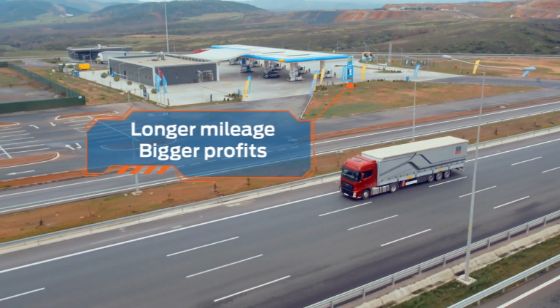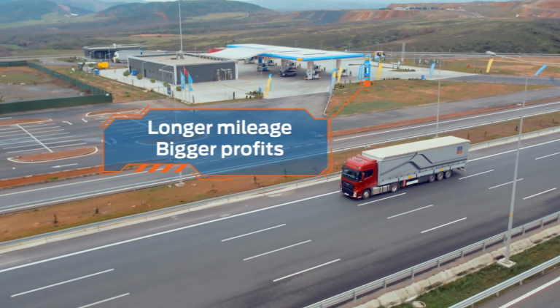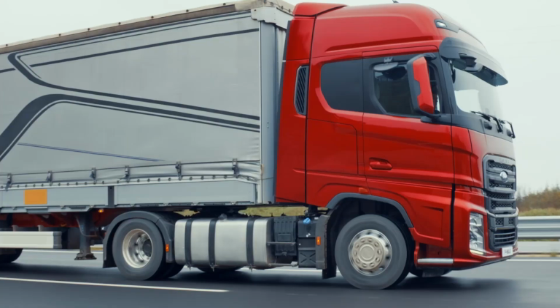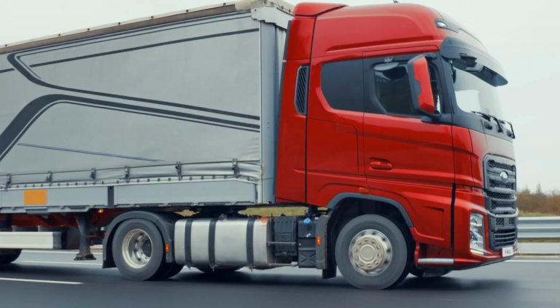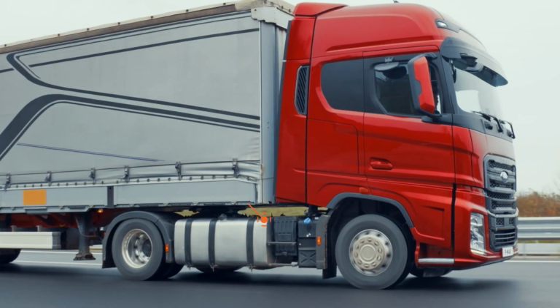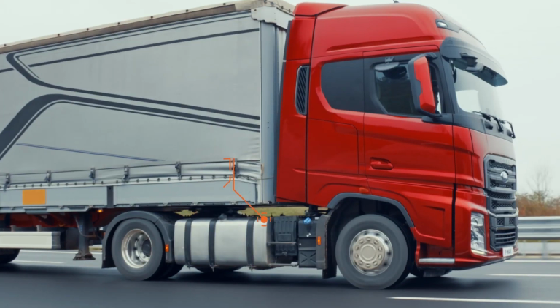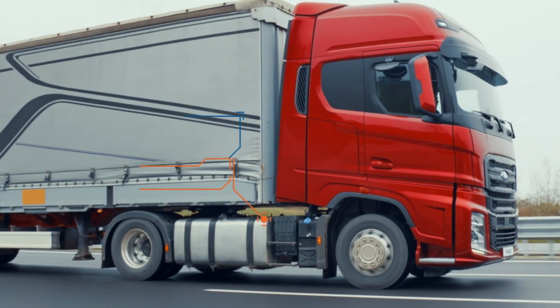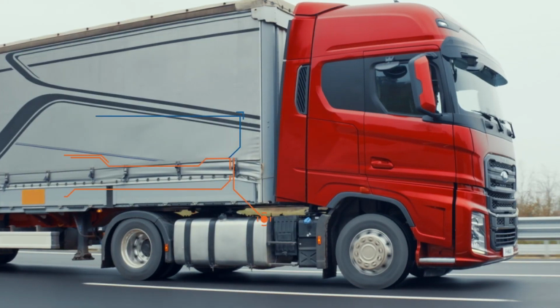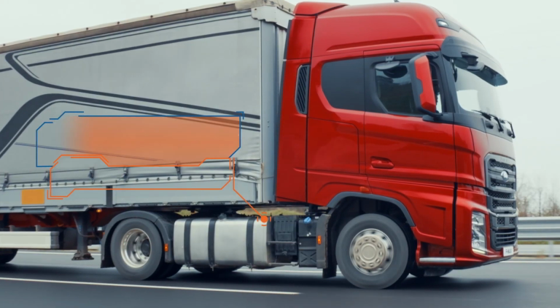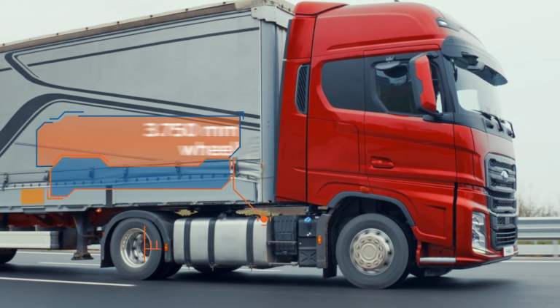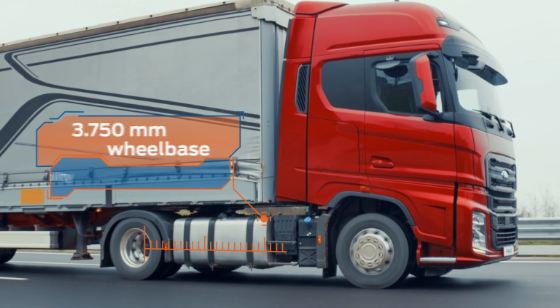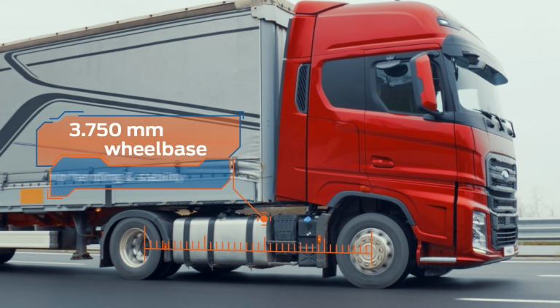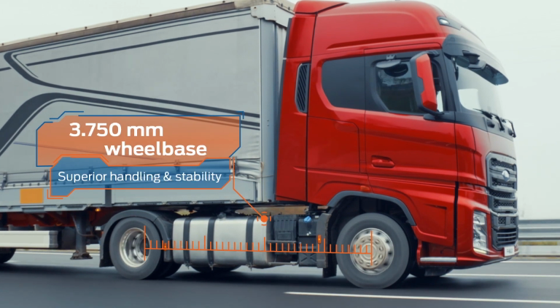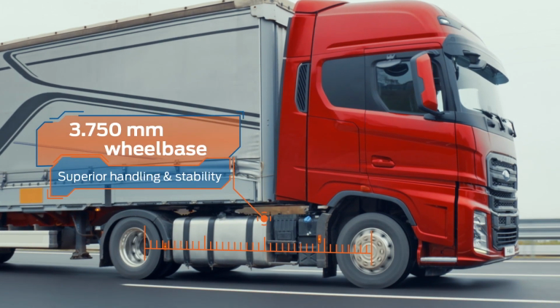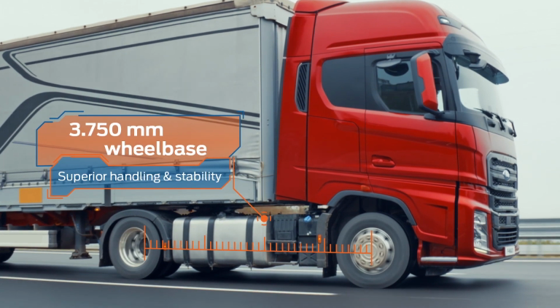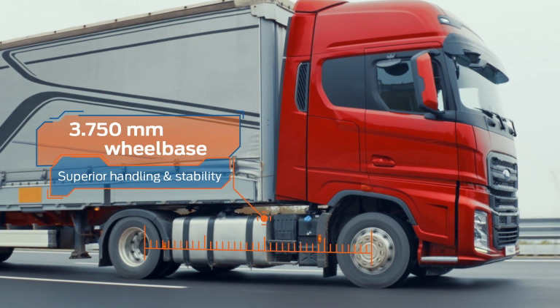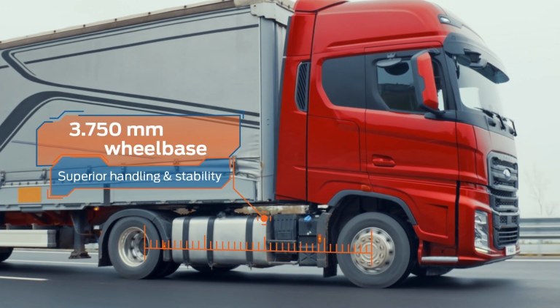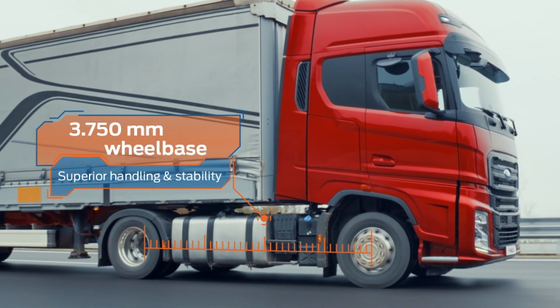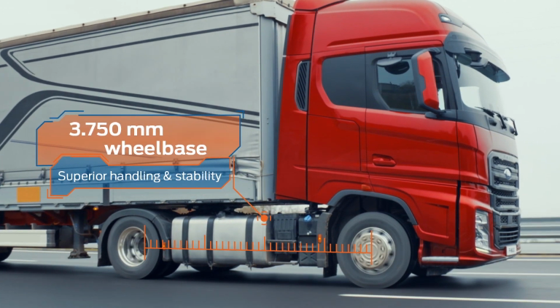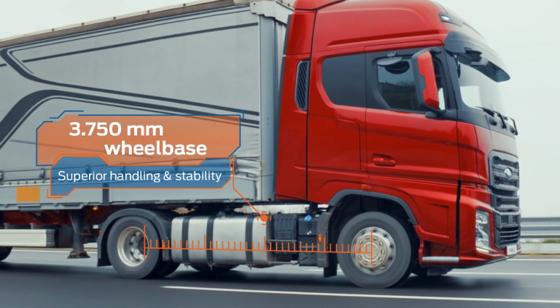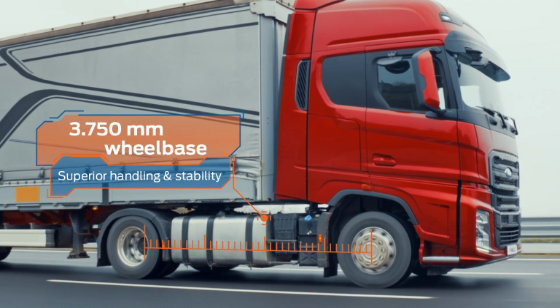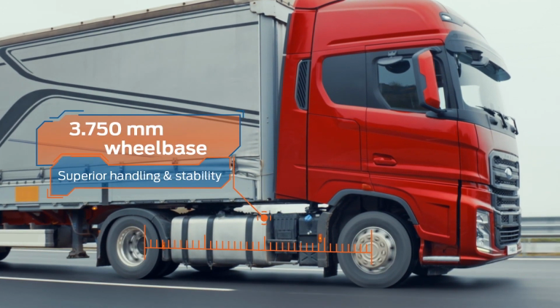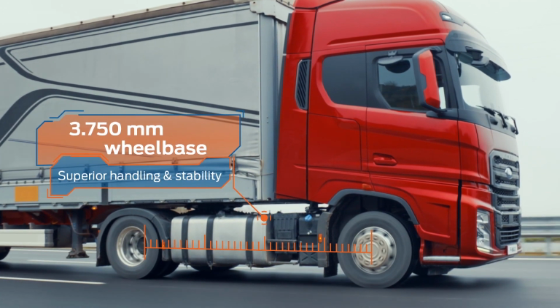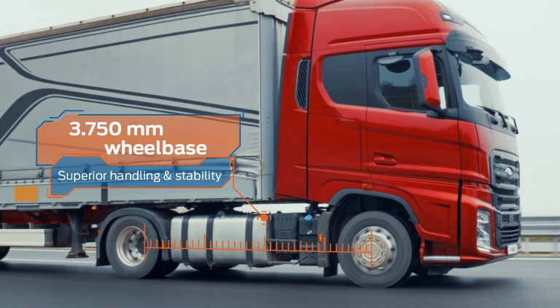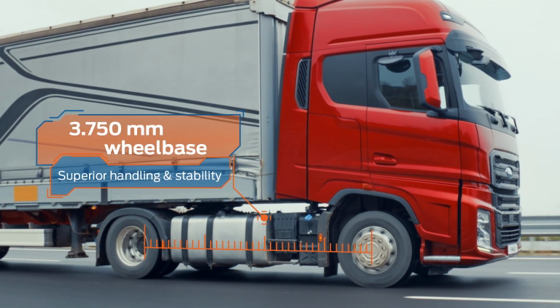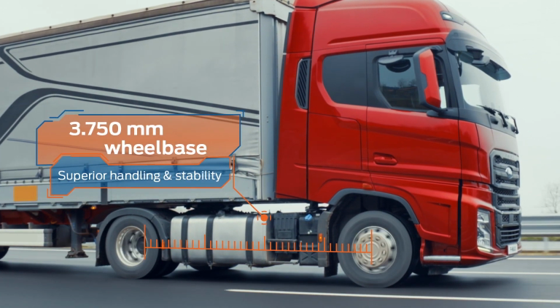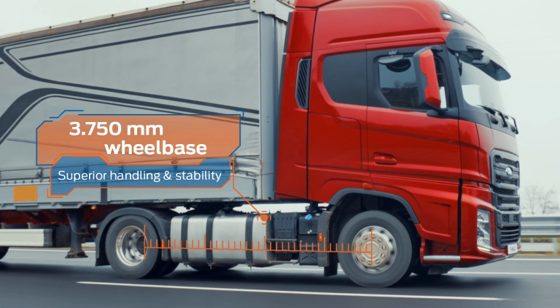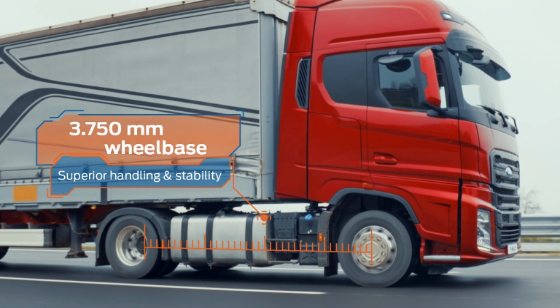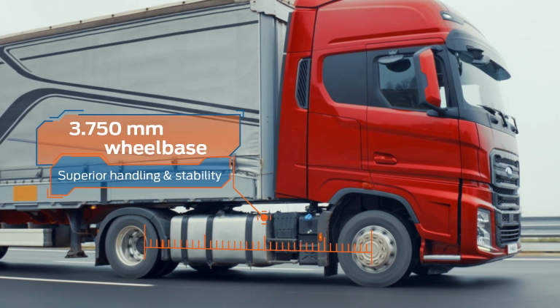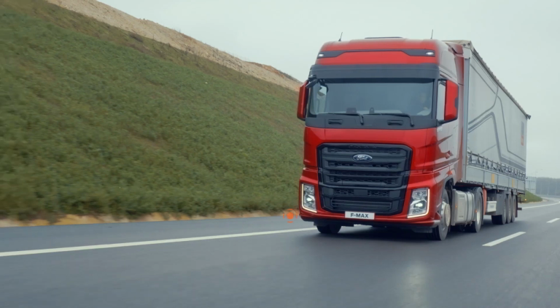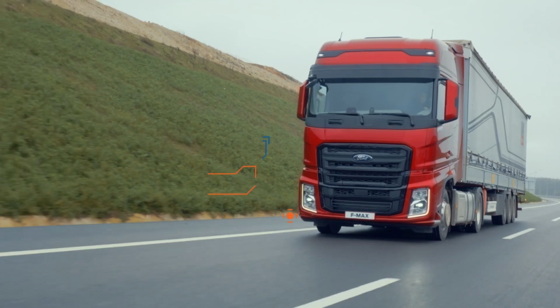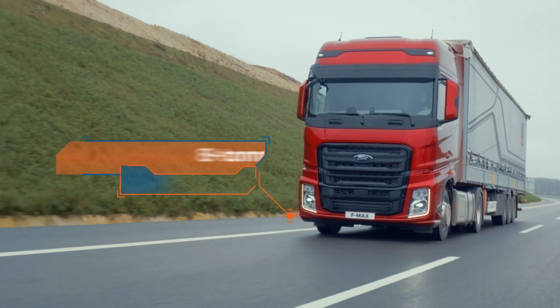Plus, with an extended wheelbase and superior handling, you'll enjoy a driving experience like no other.